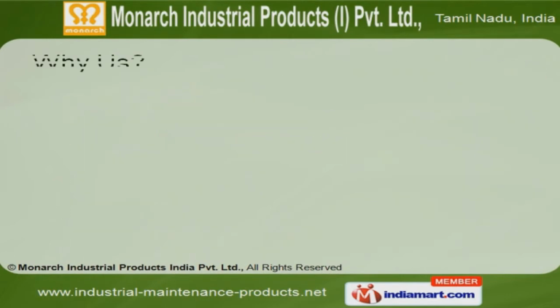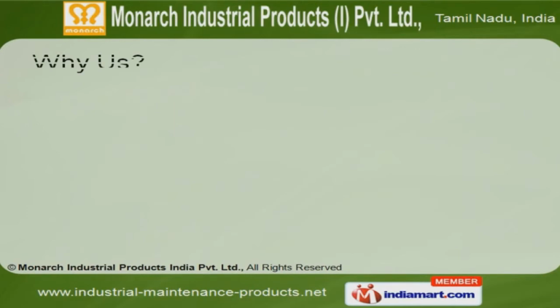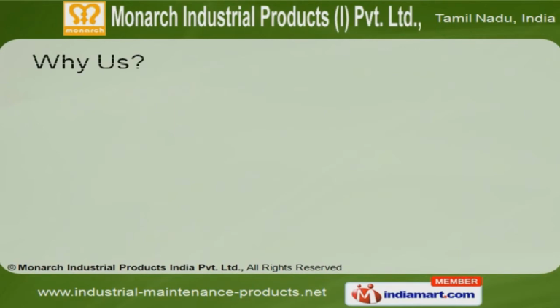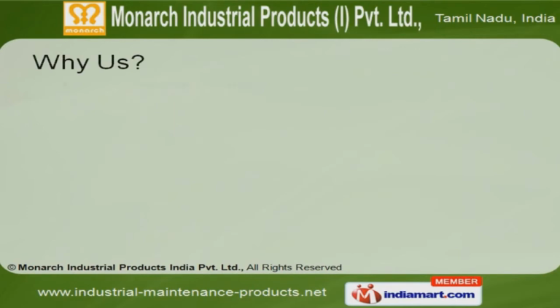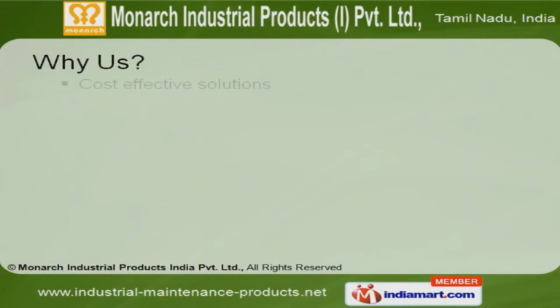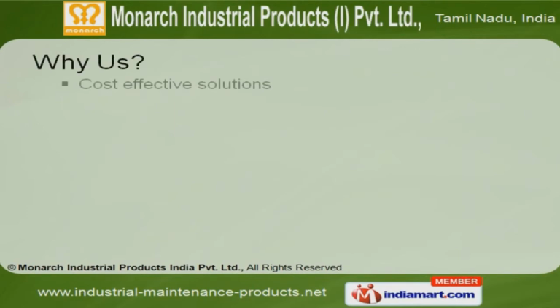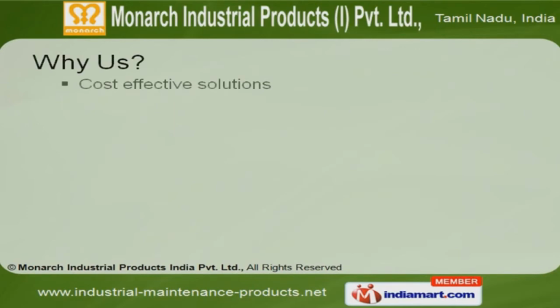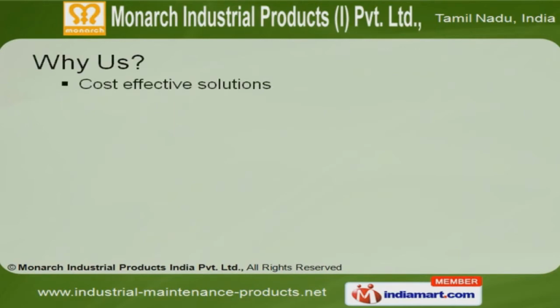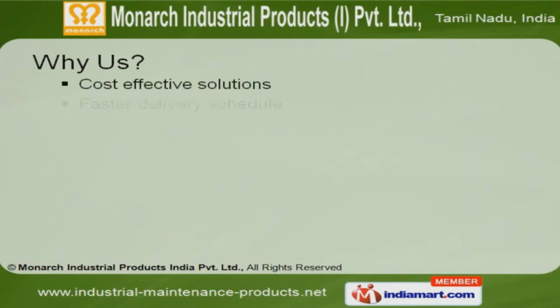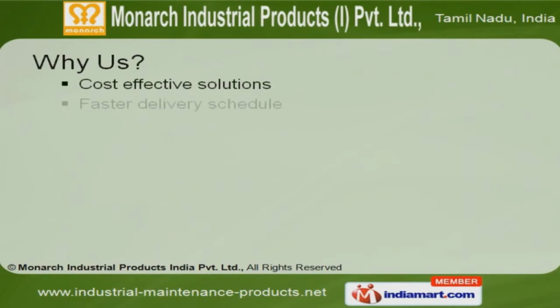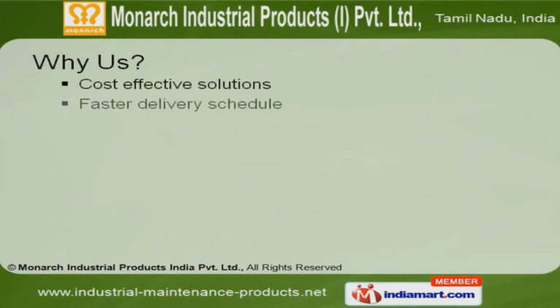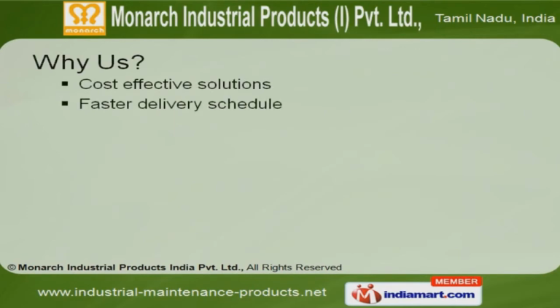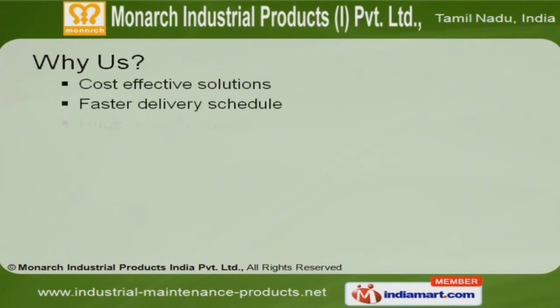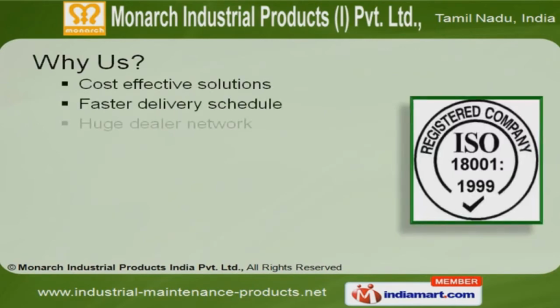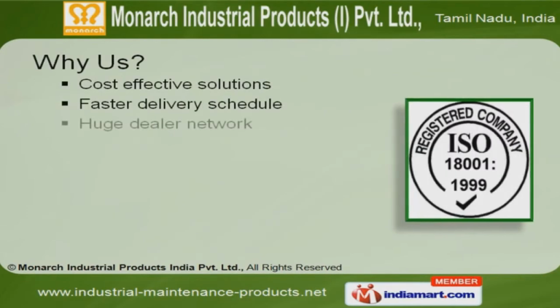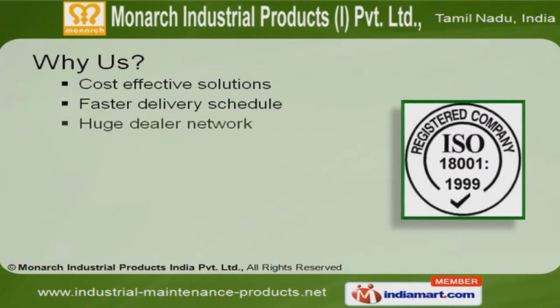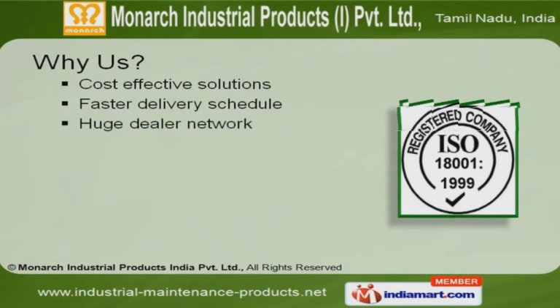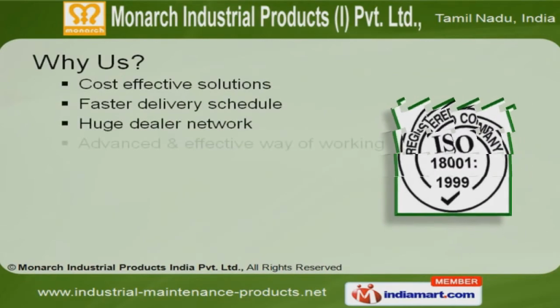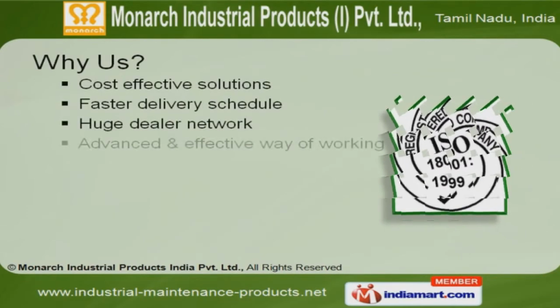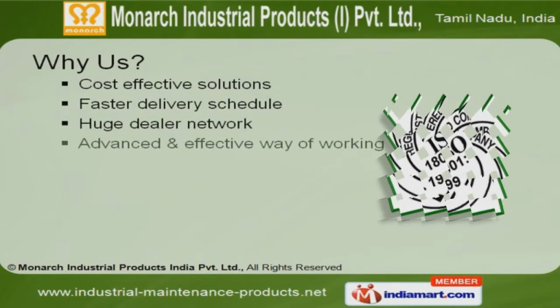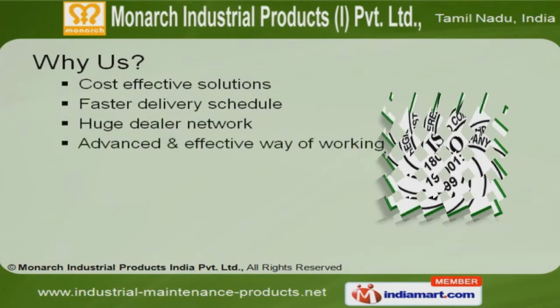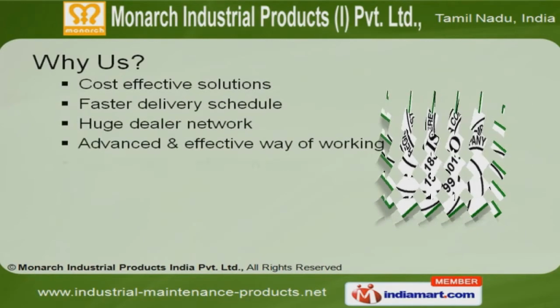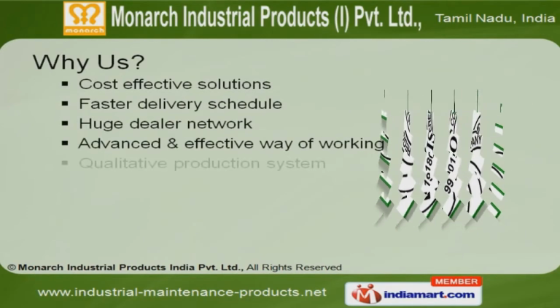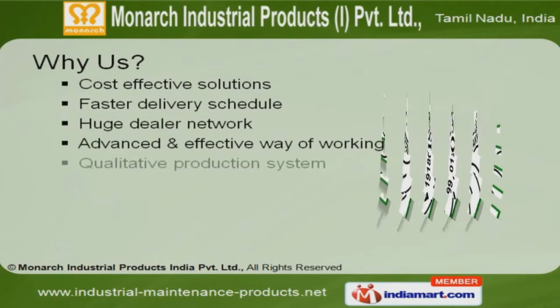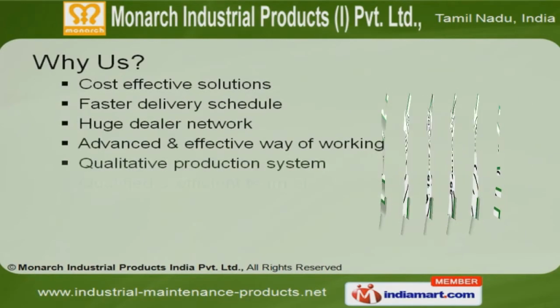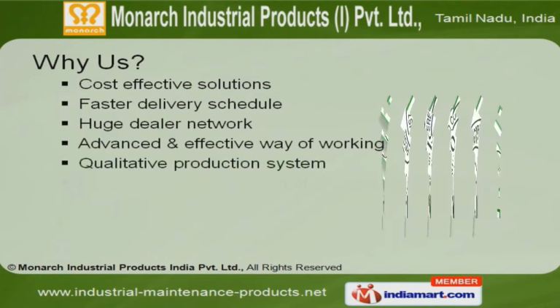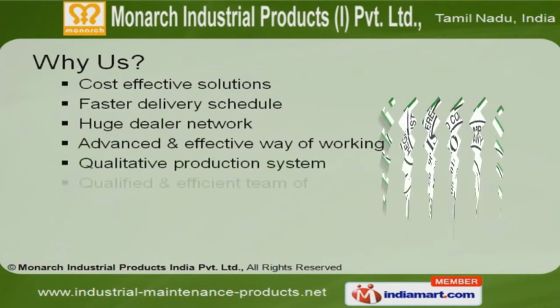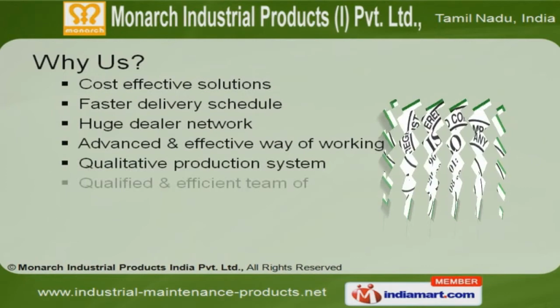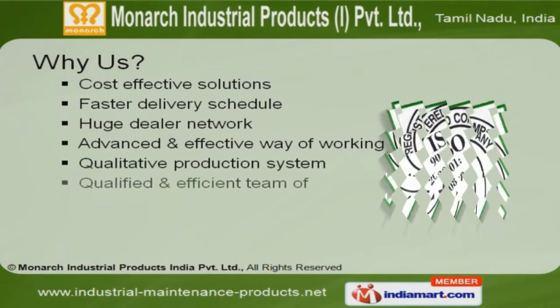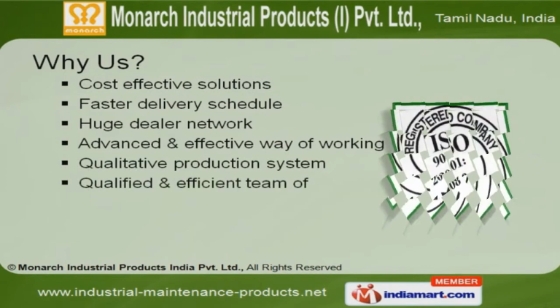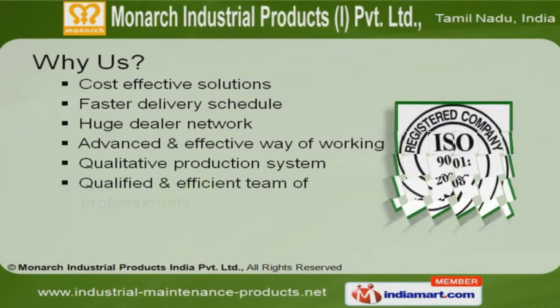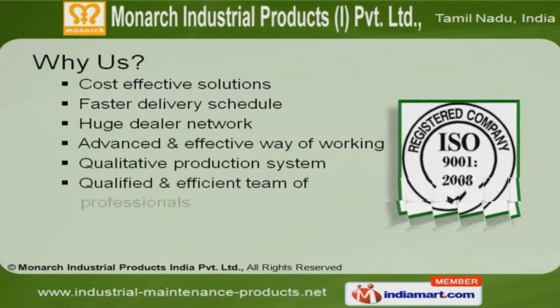Cost-effective solutions, huge dealer network and faster delivery schedule make us the first choice of our clients.